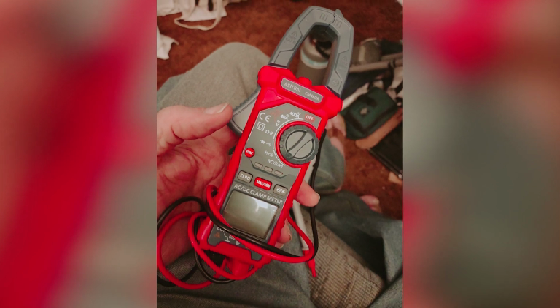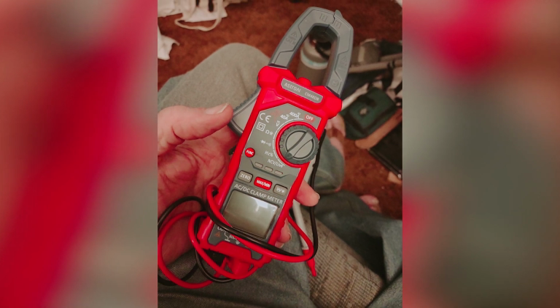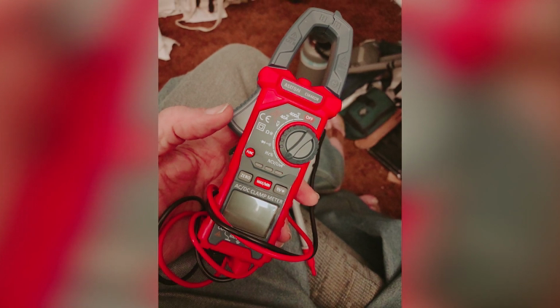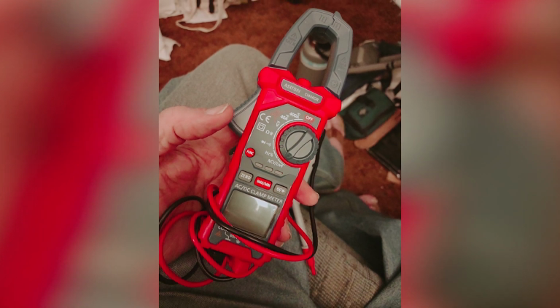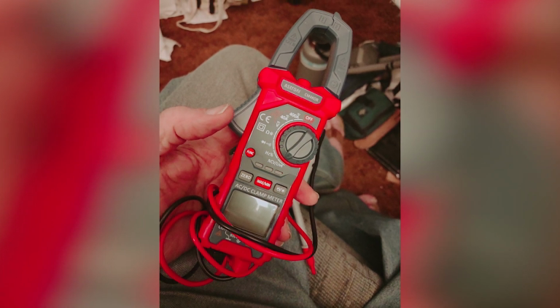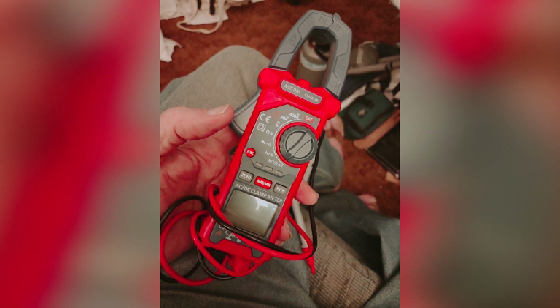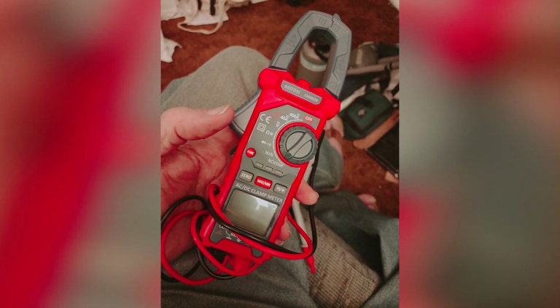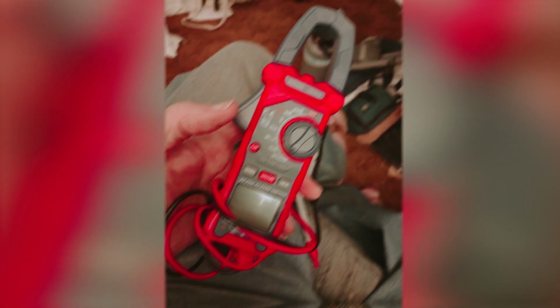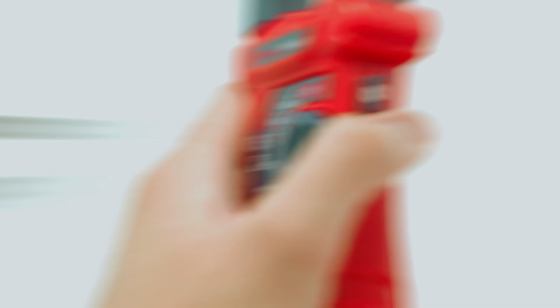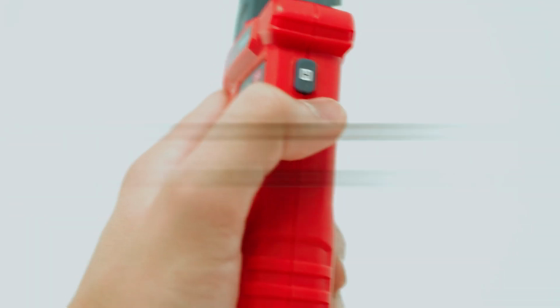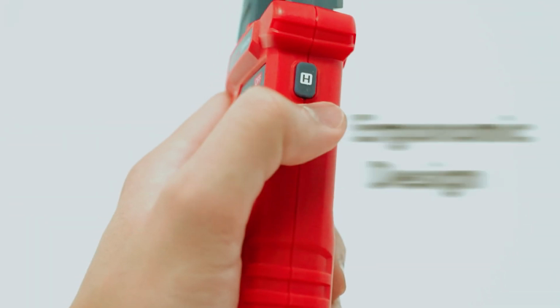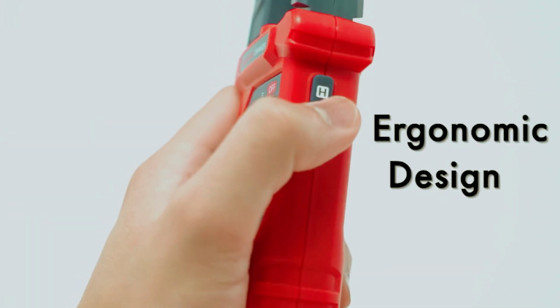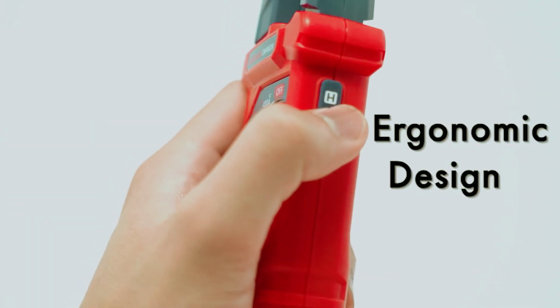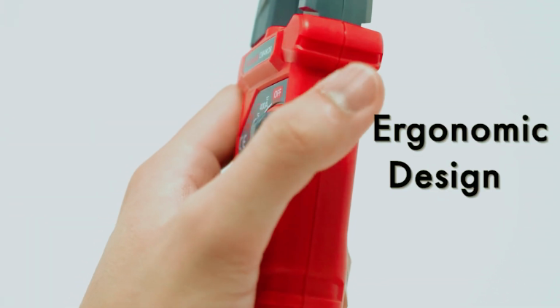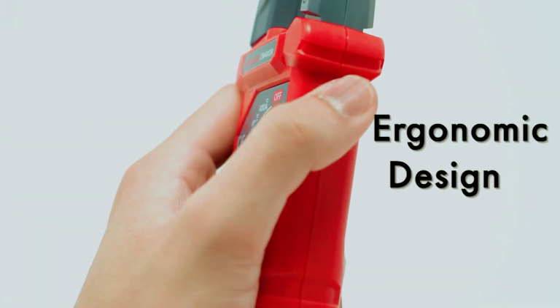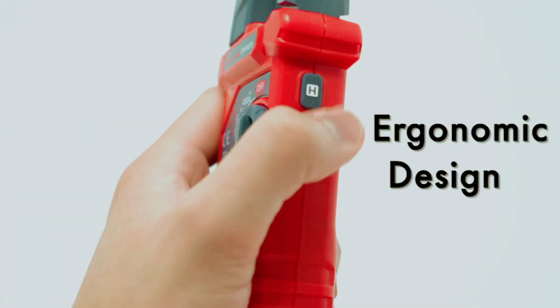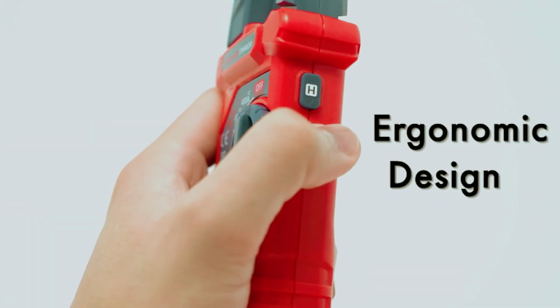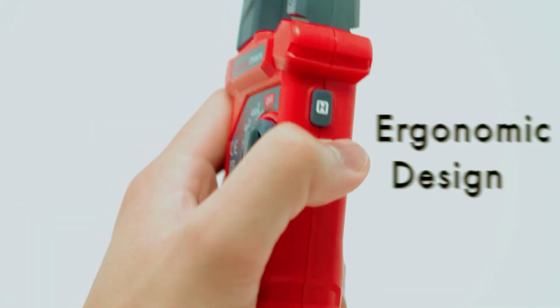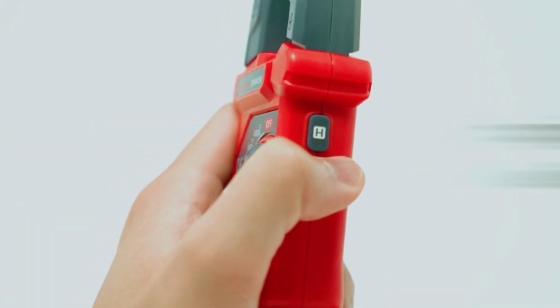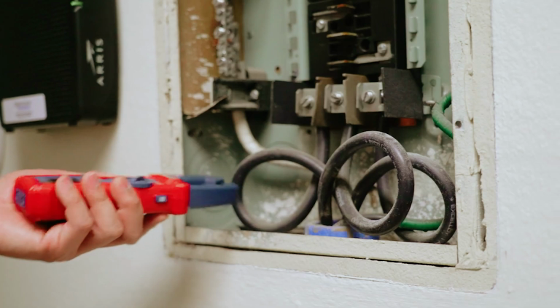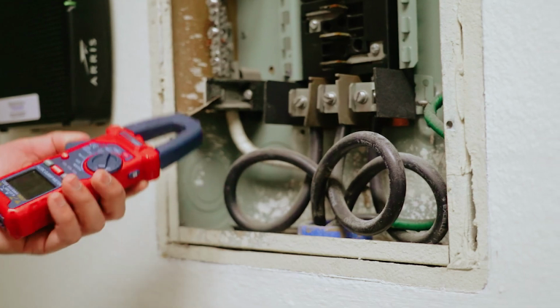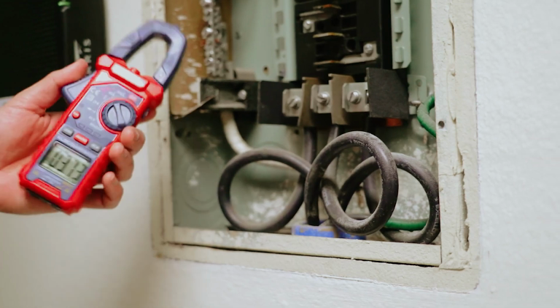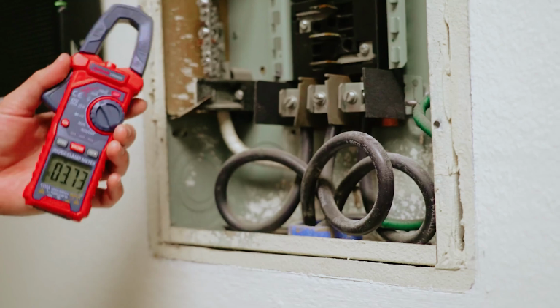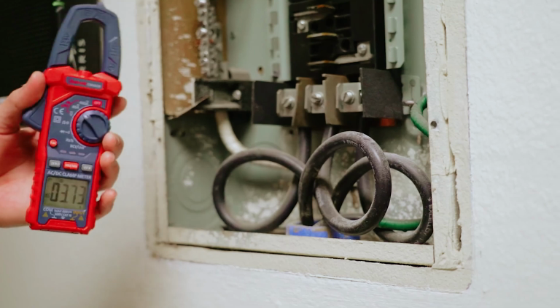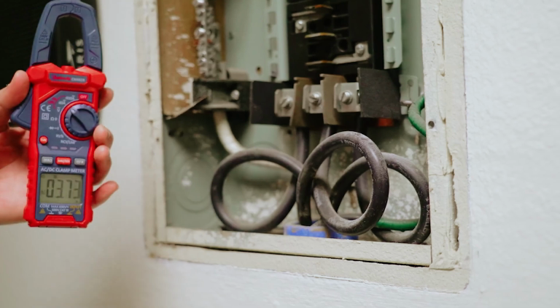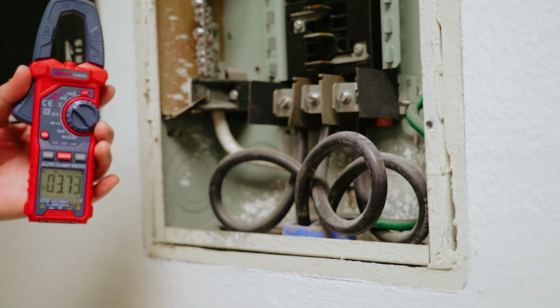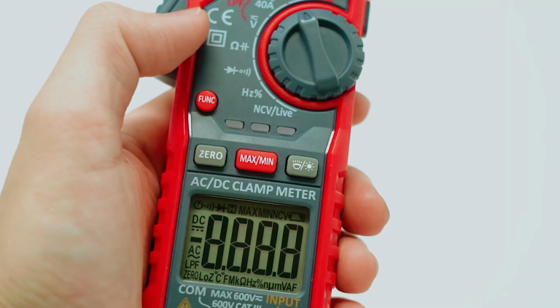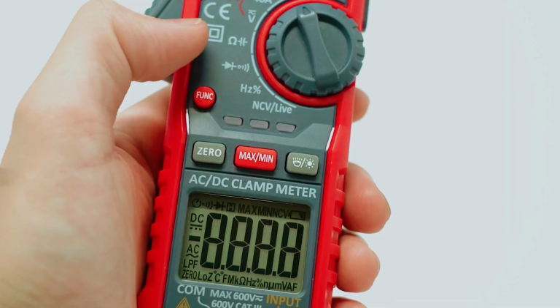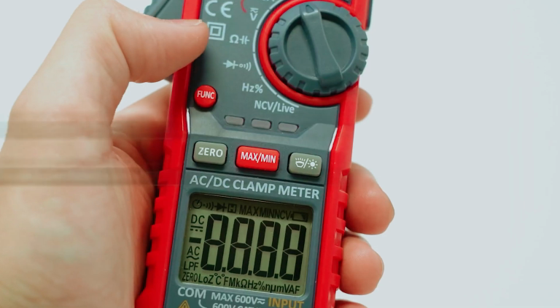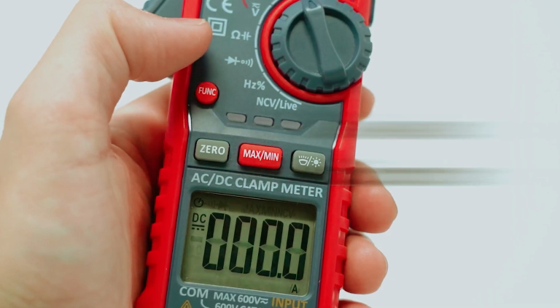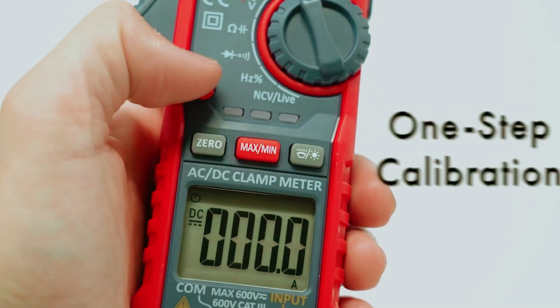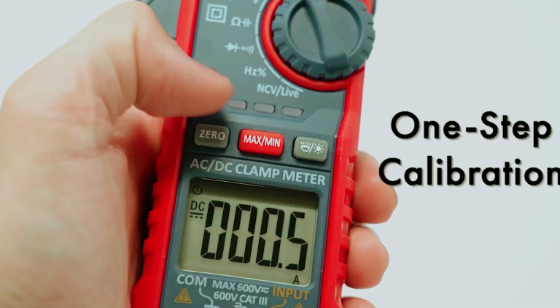The Astro AI Digital auto-ranging clamp meter combines functionality with ease of use, making it an excellent choice to simplify your electrical tasks. Explore how this tool can elevate your work today.